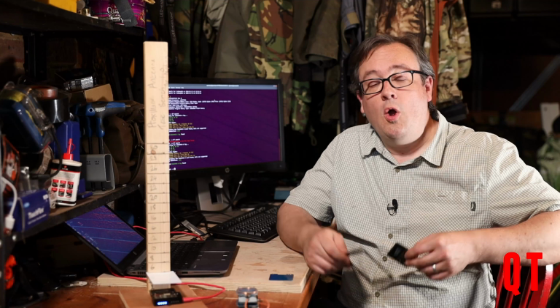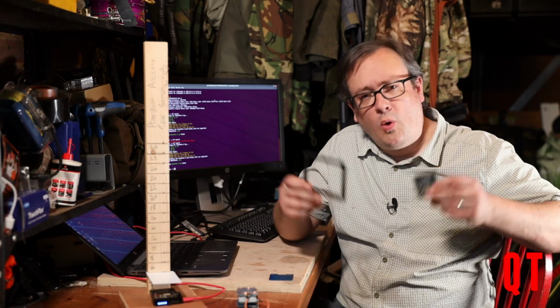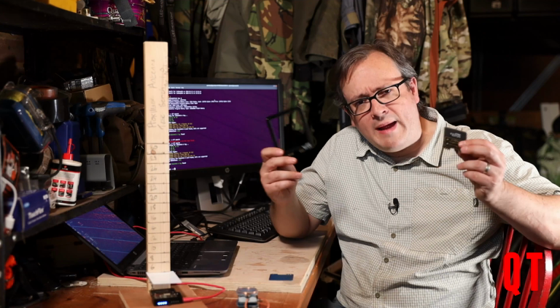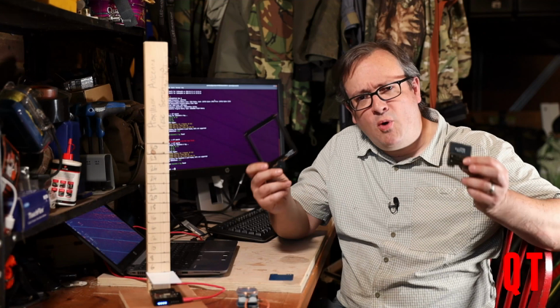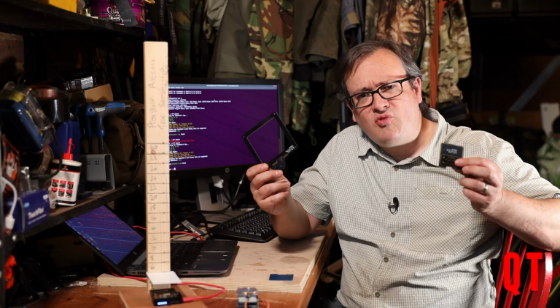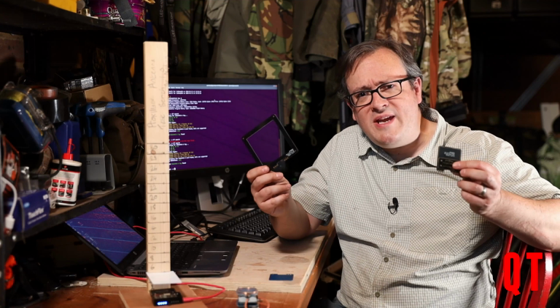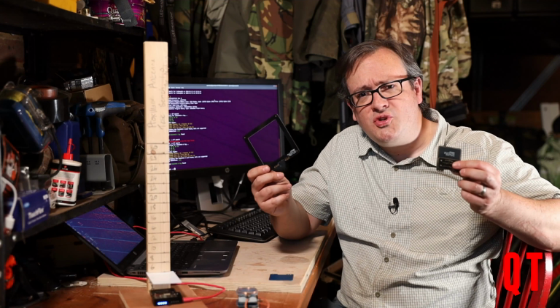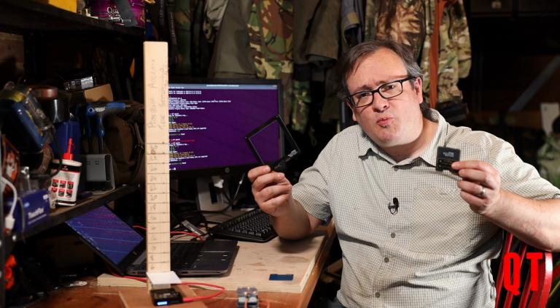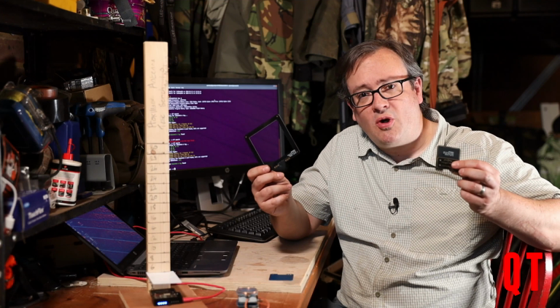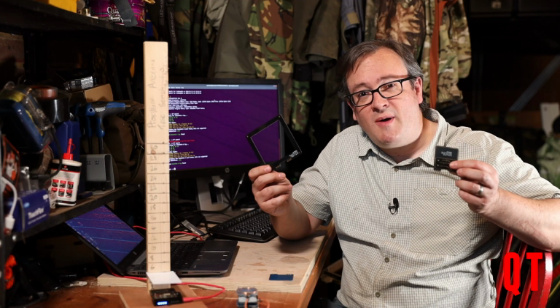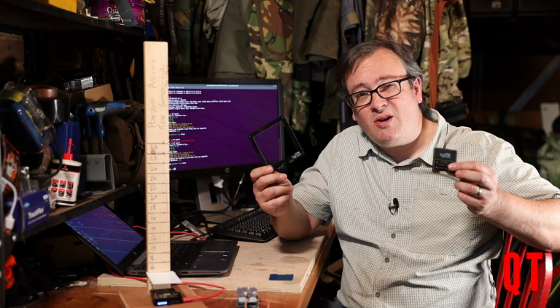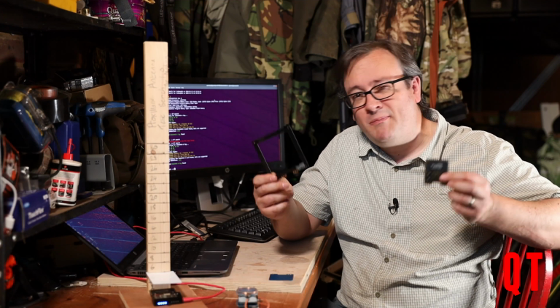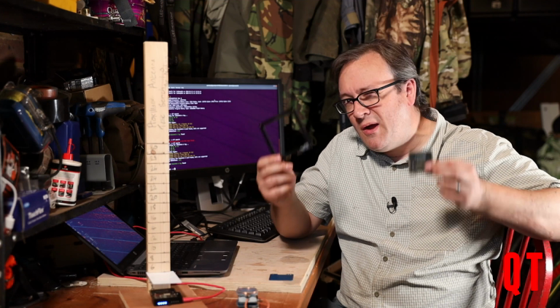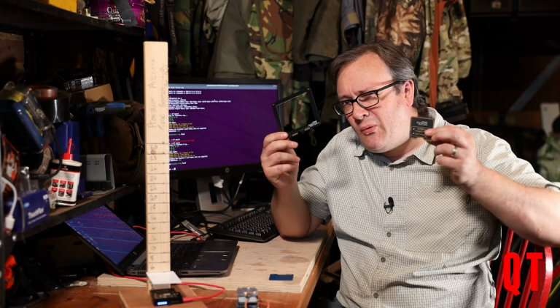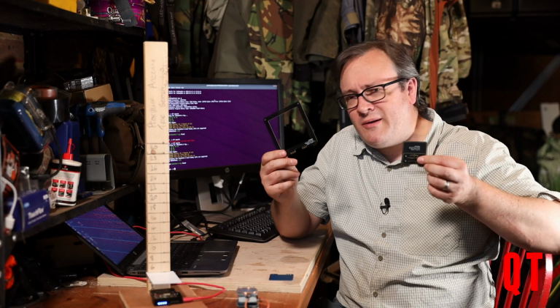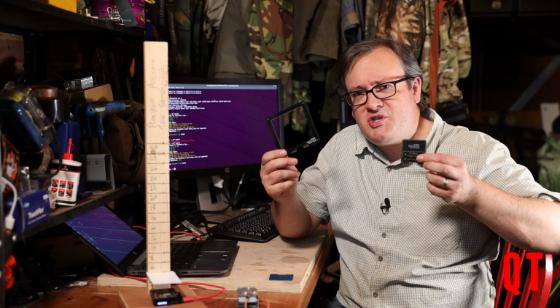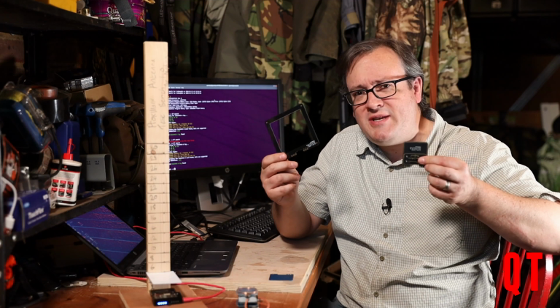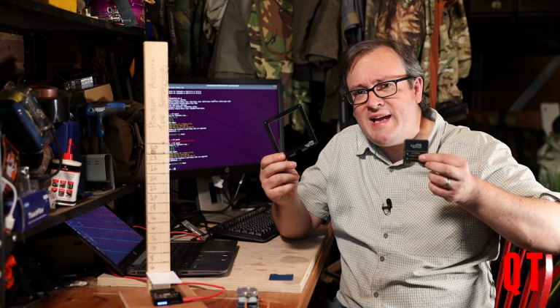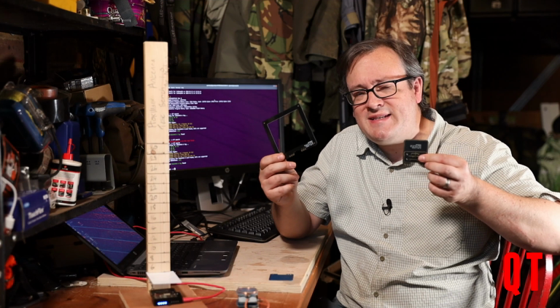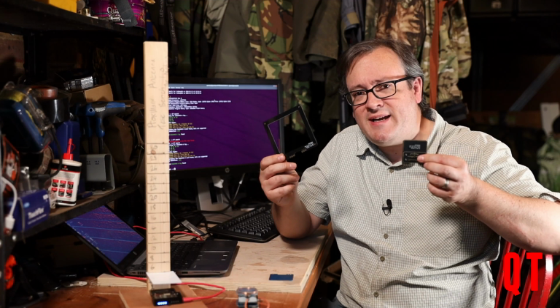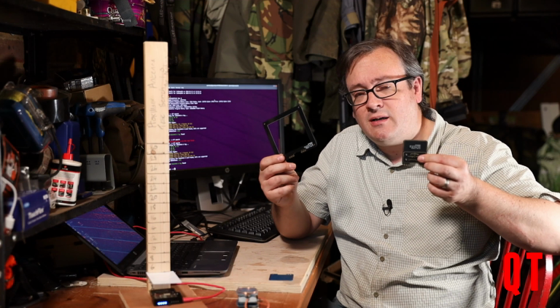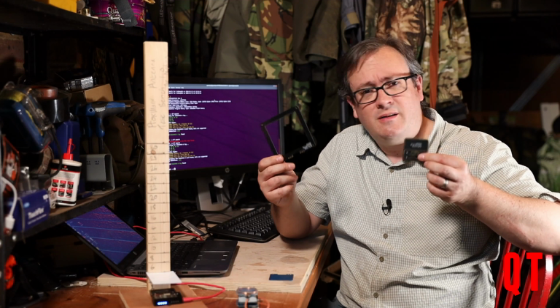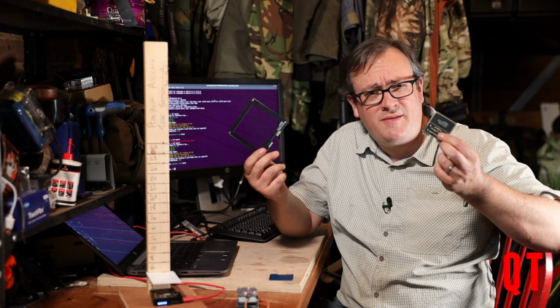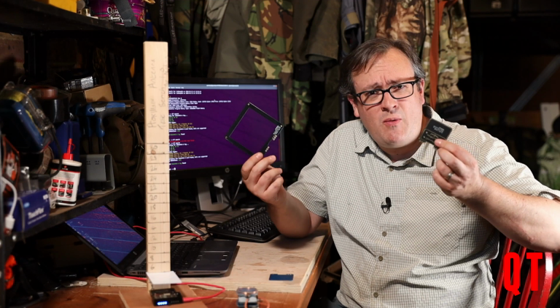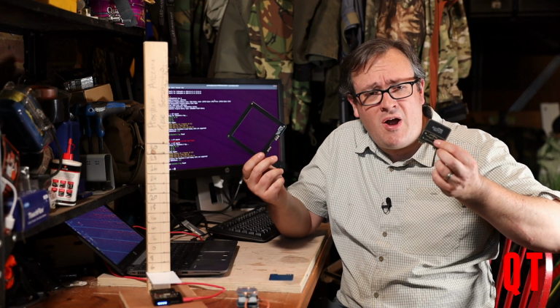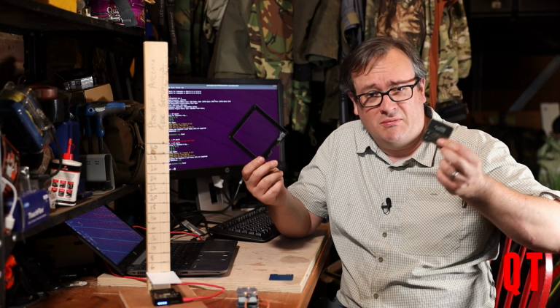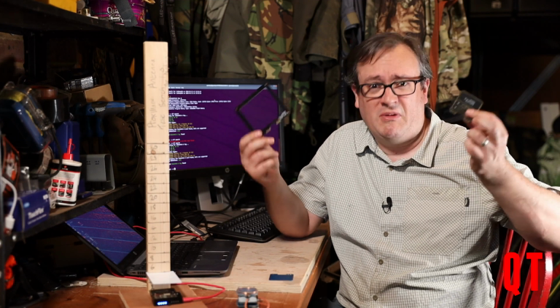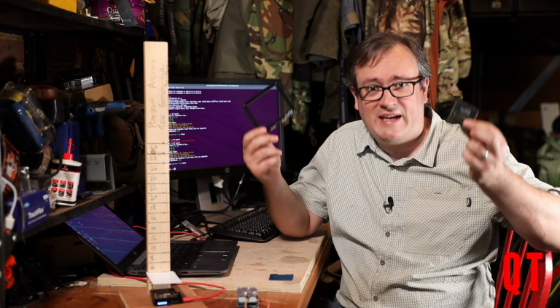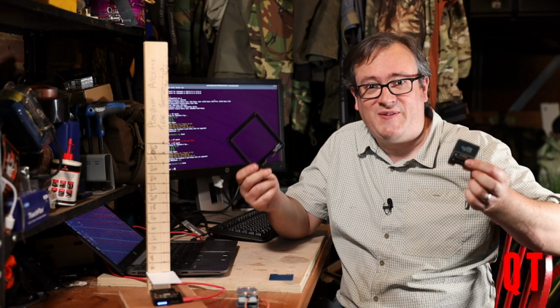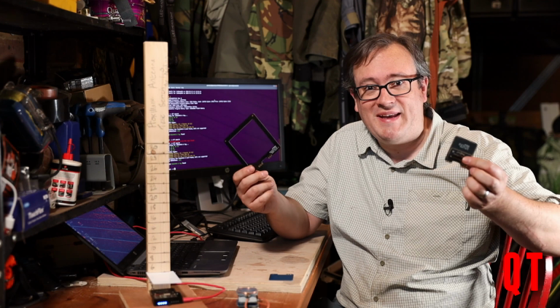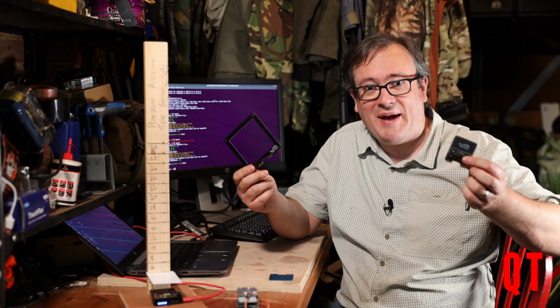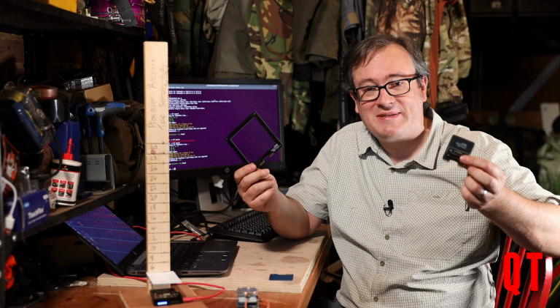Want to get more range on your Proxmark? Why not change the antenna? Do they work? Let's find out!